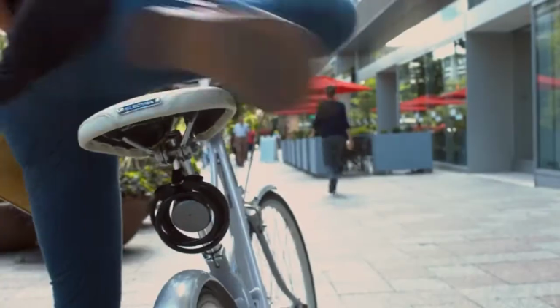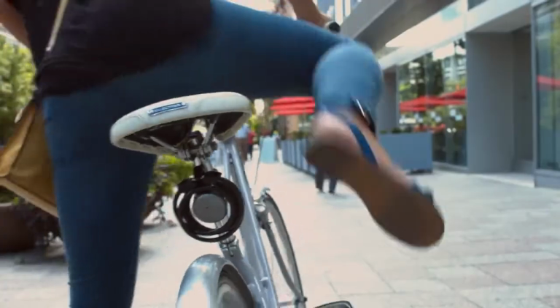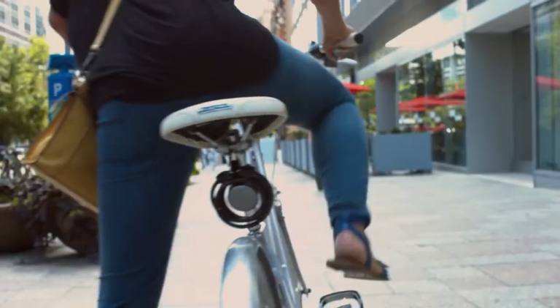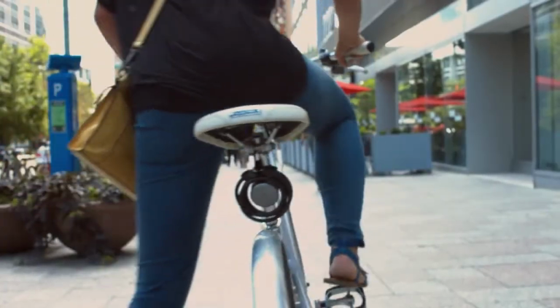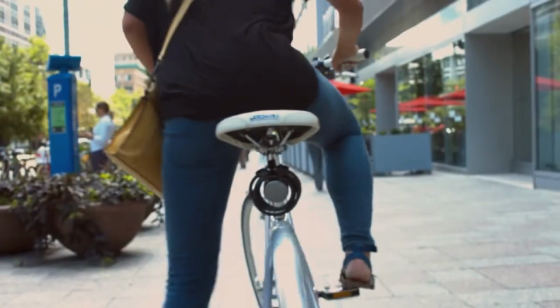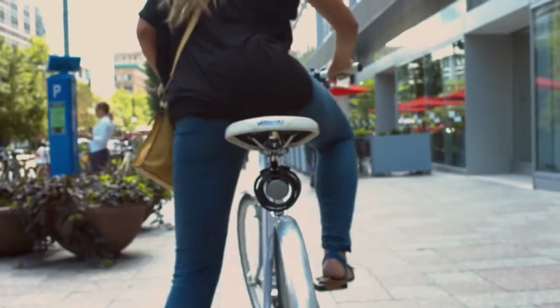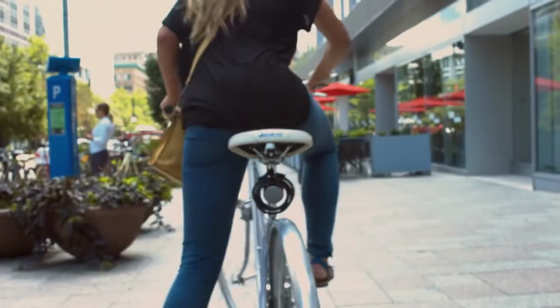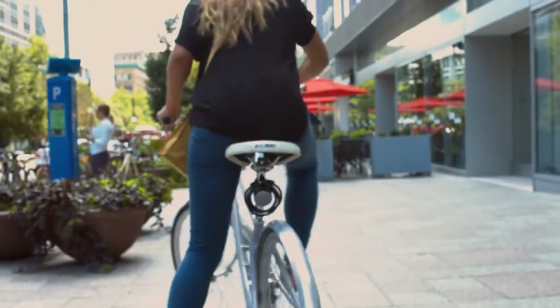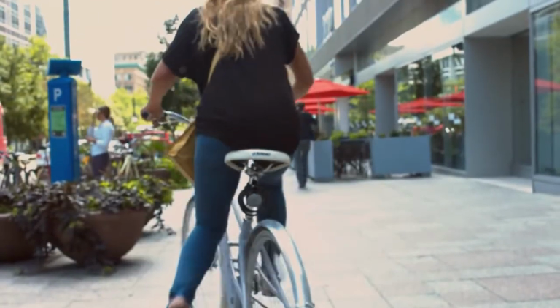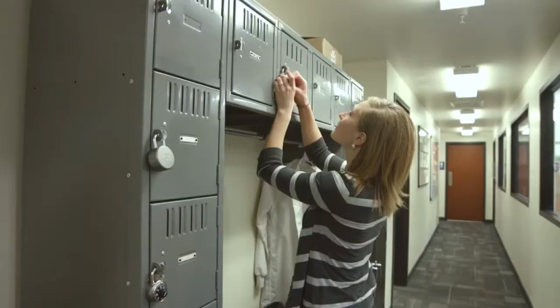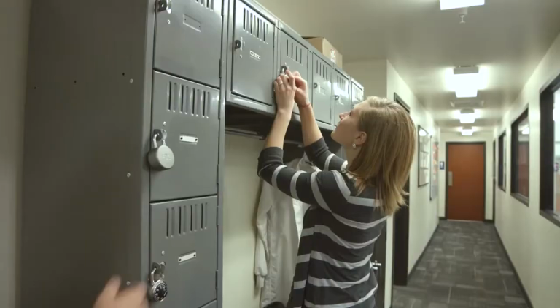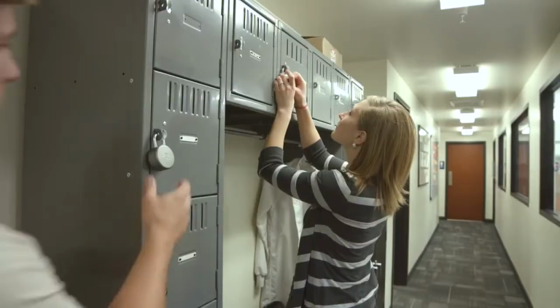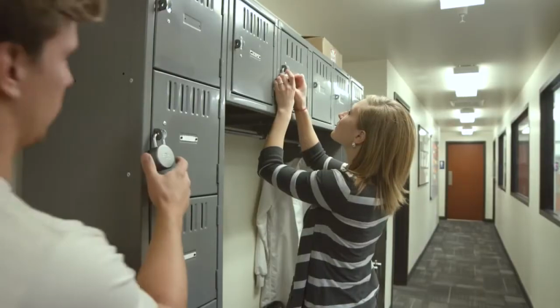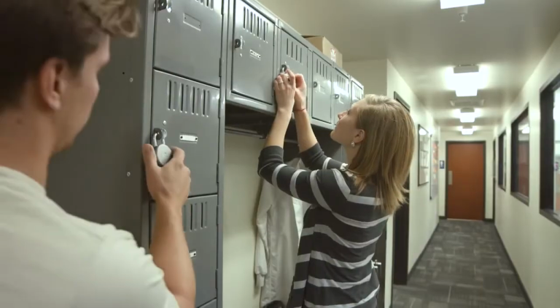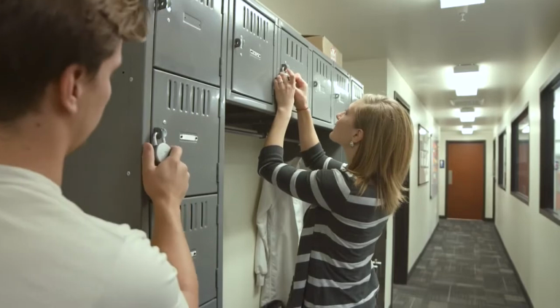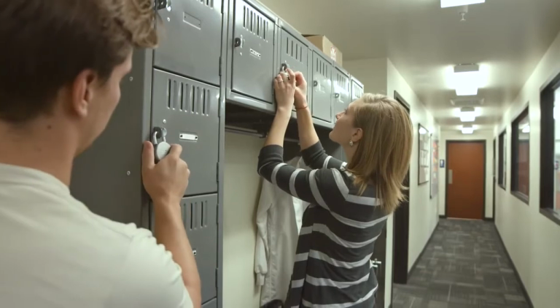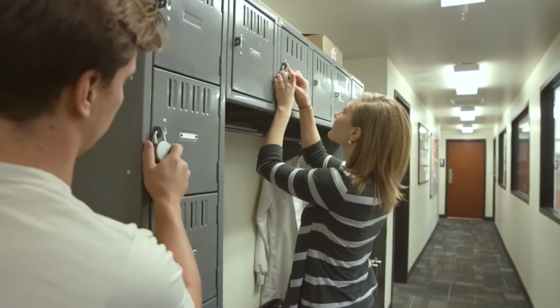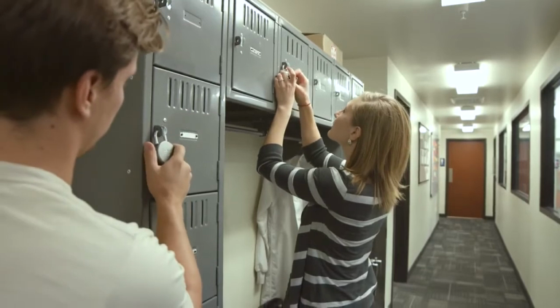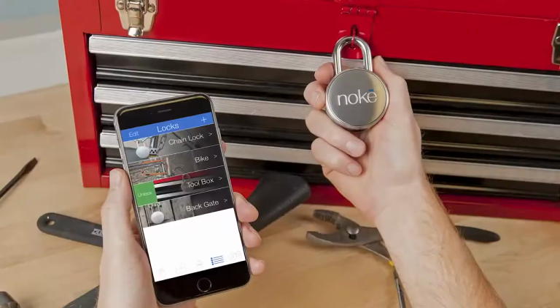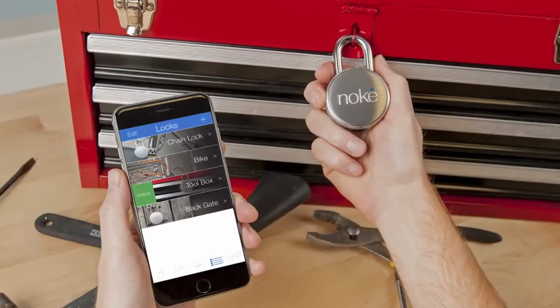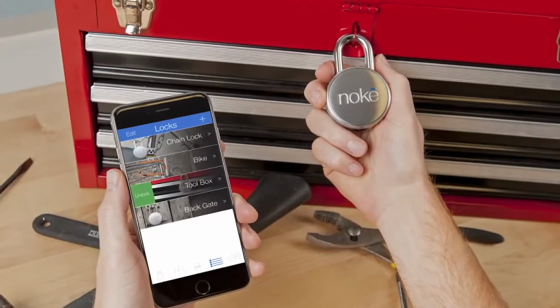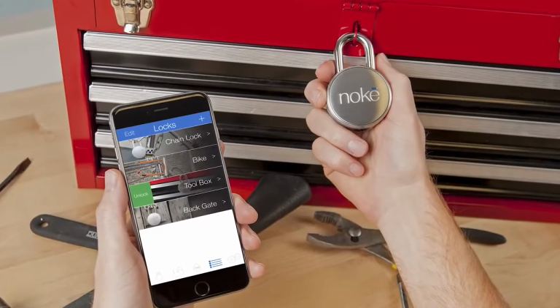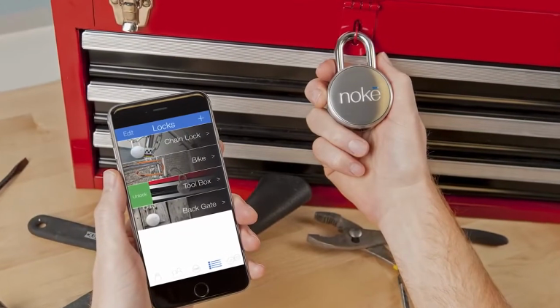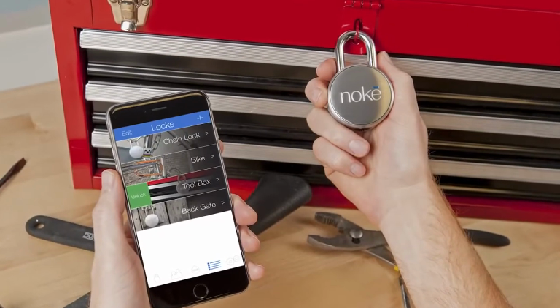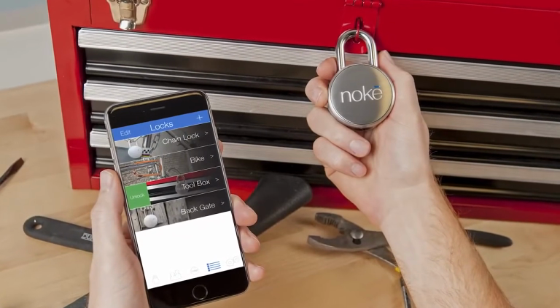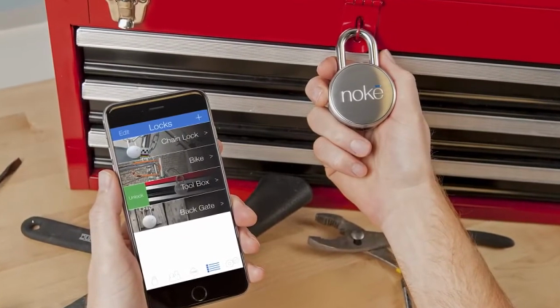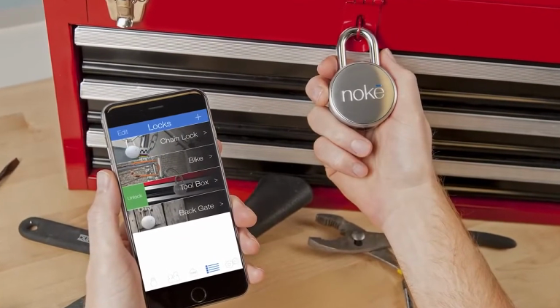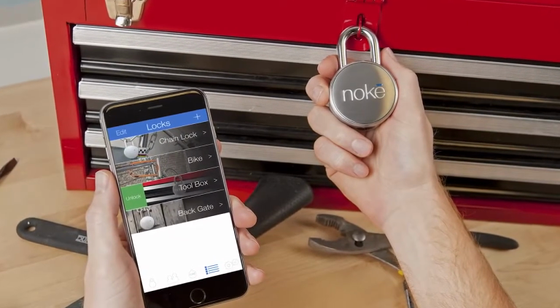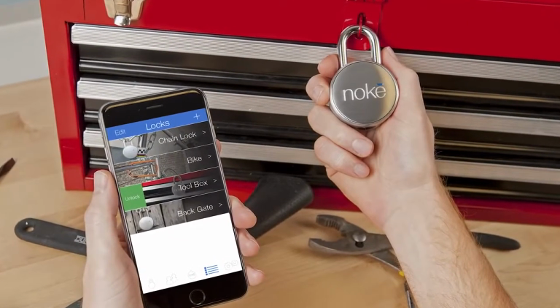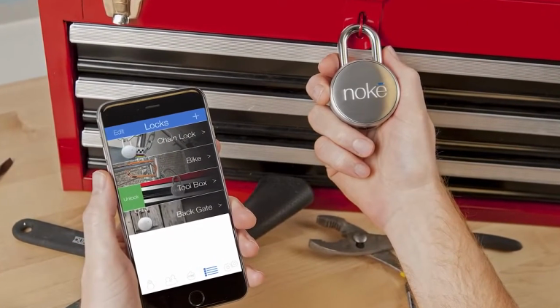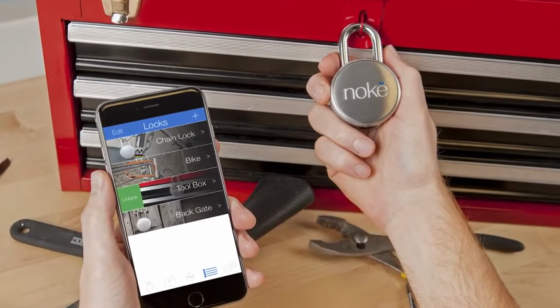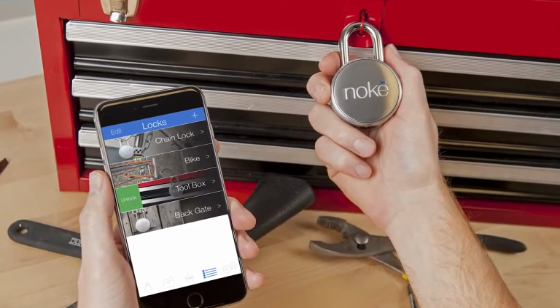Whether you're protecting your bike, your locker, or anything else, all you need is your smartphone and your No Key and you're good to go.